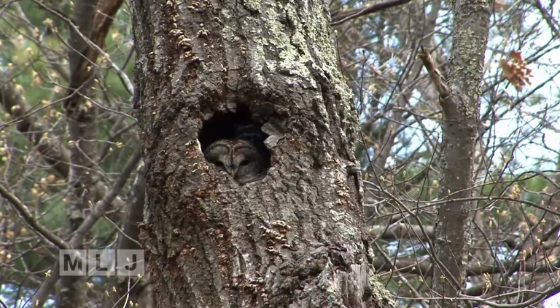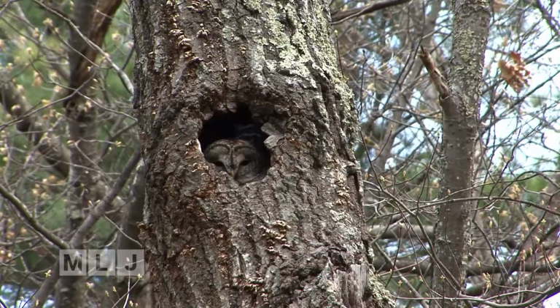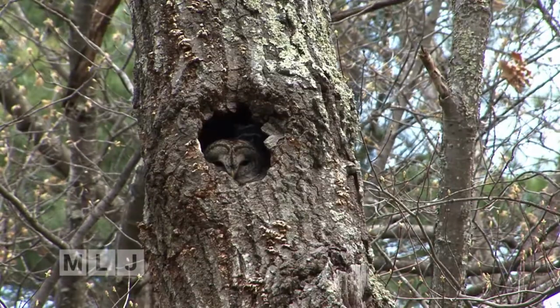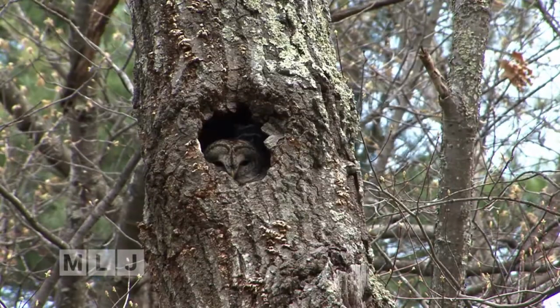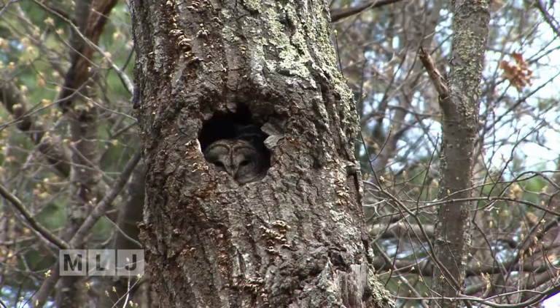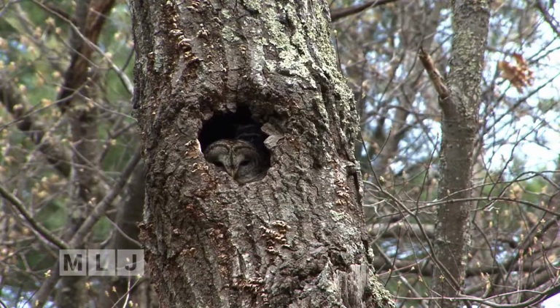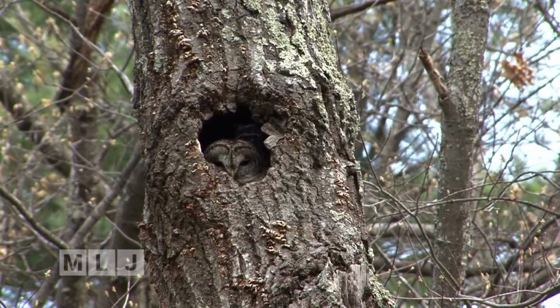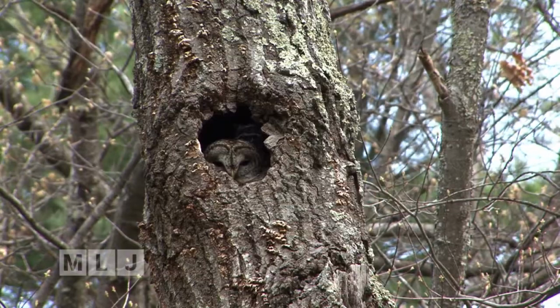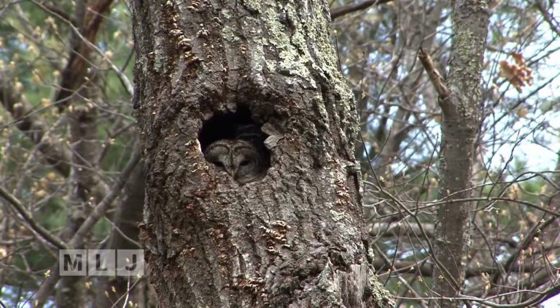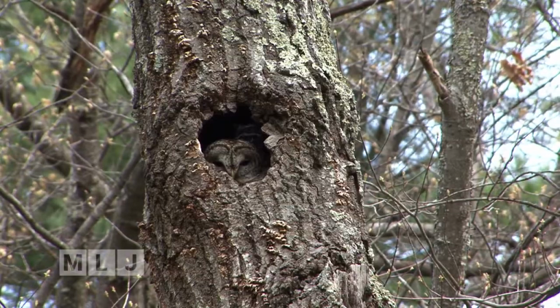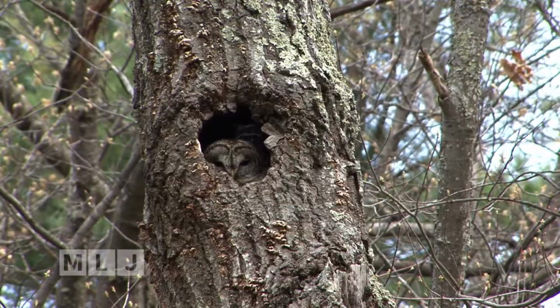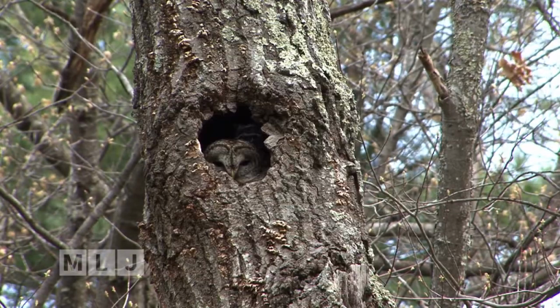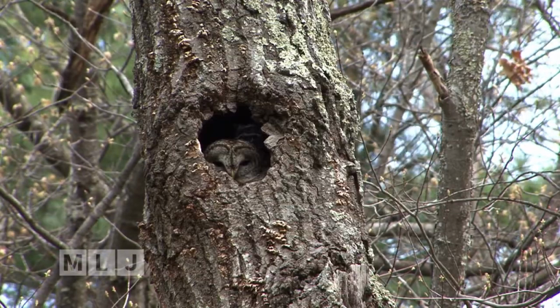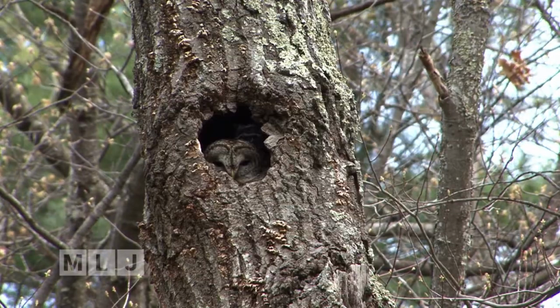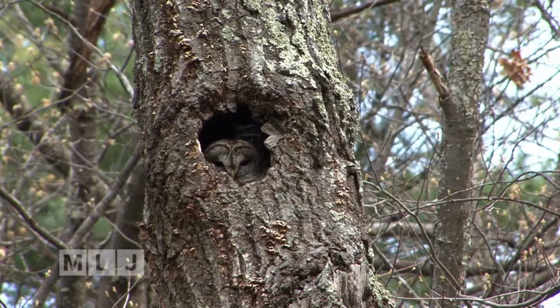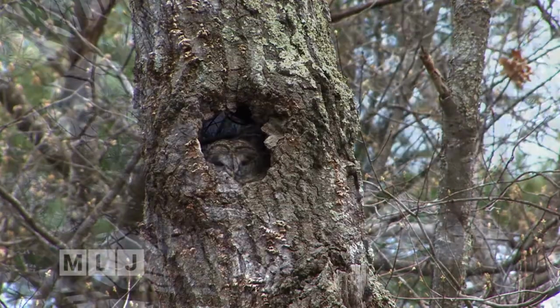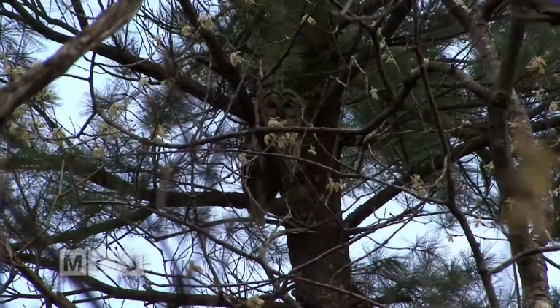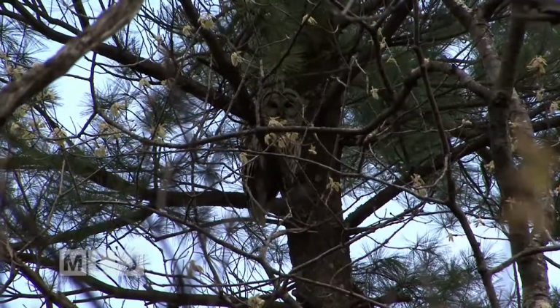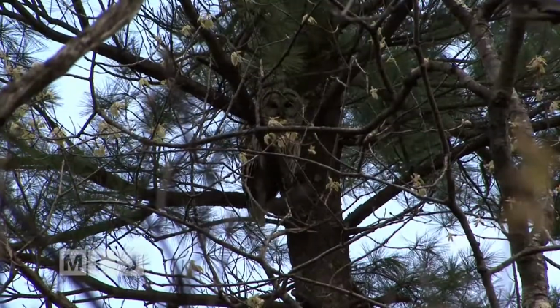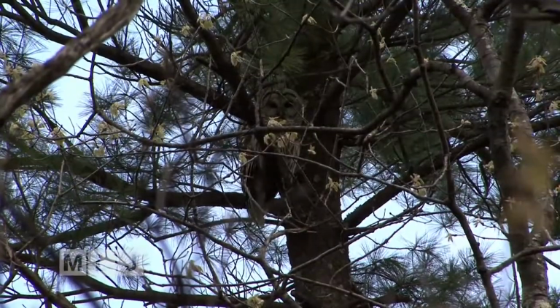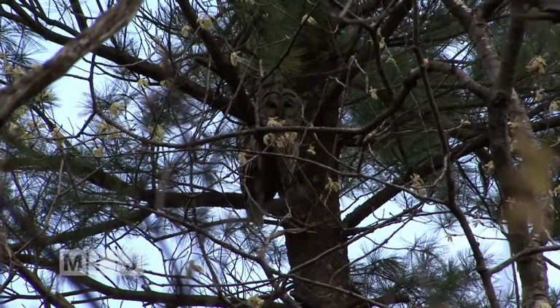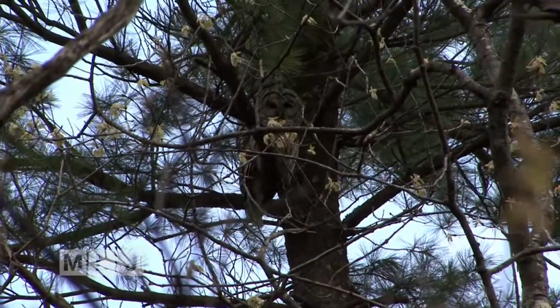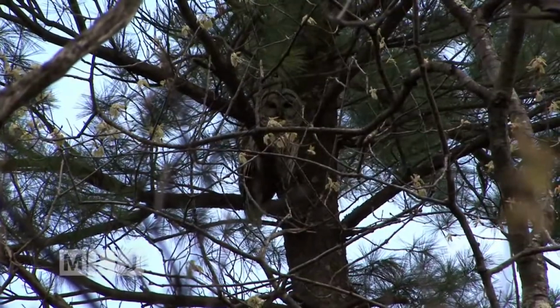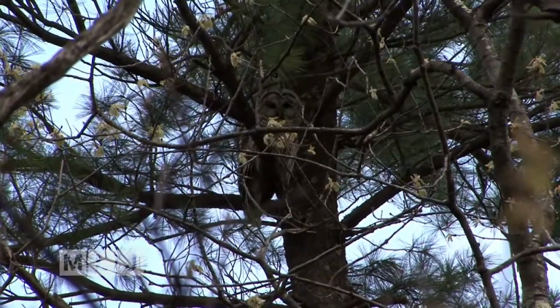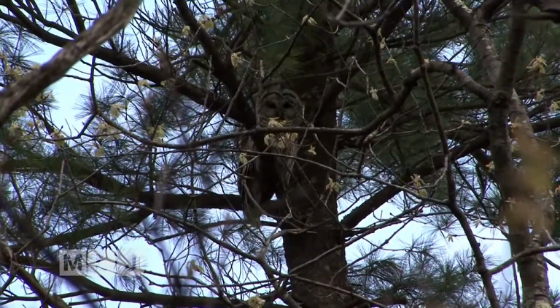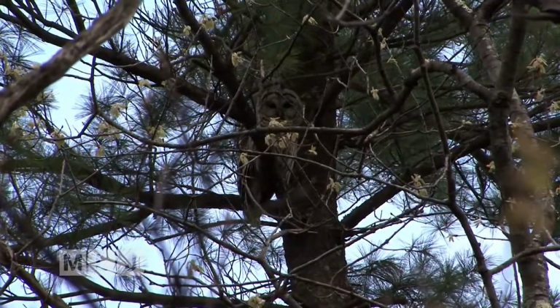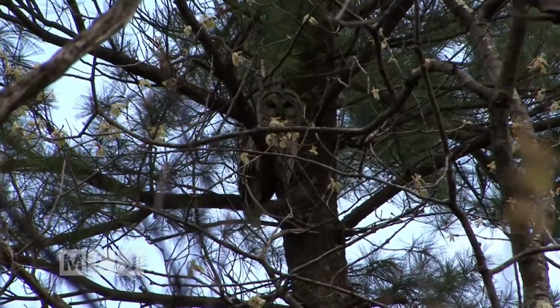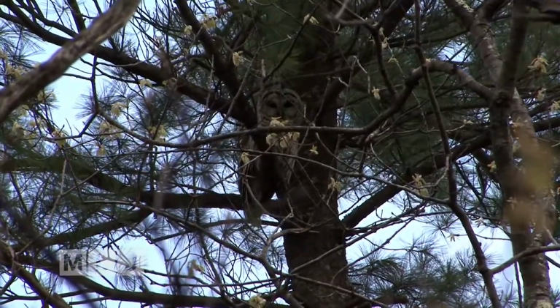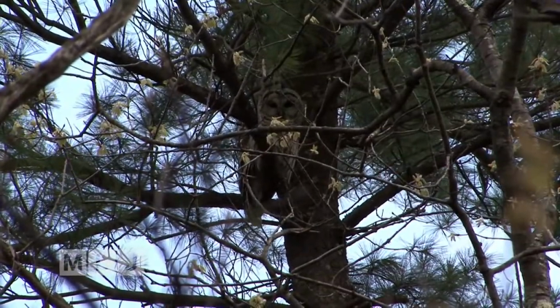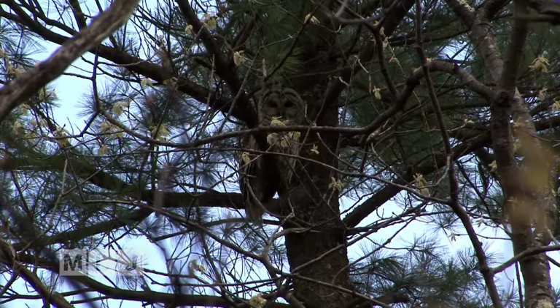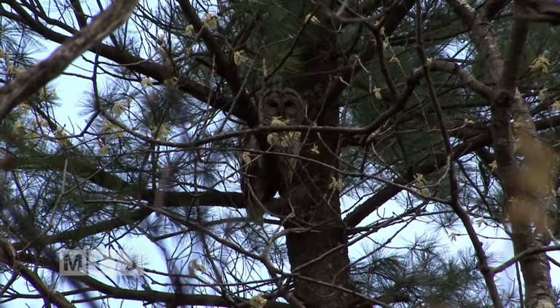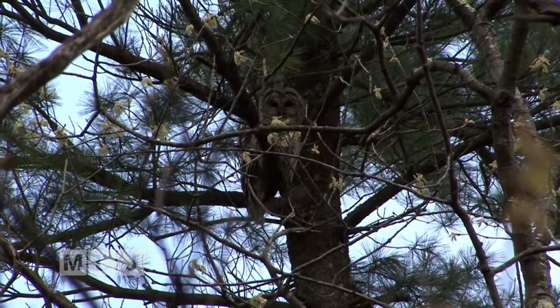Barred owls will take advantage of a tree cavity. This provides safety and no worries. The parents are certainly going to be nearby.